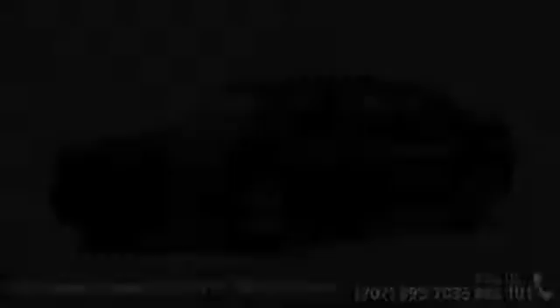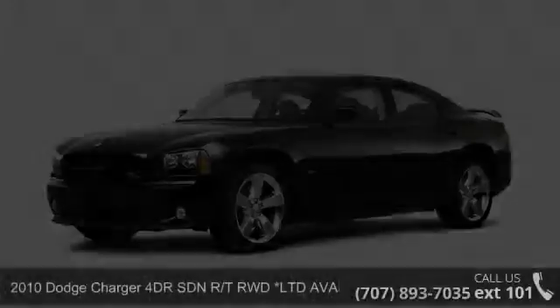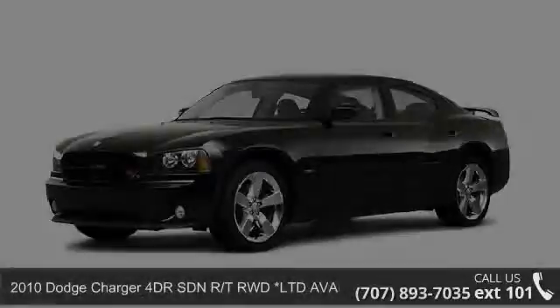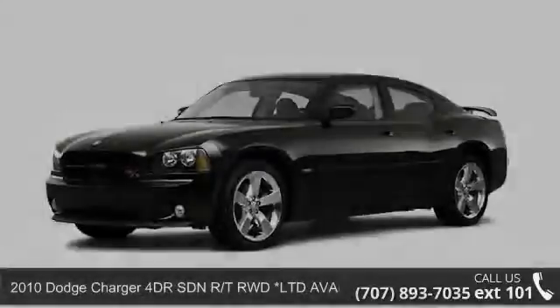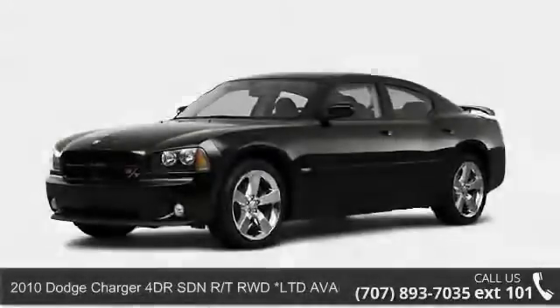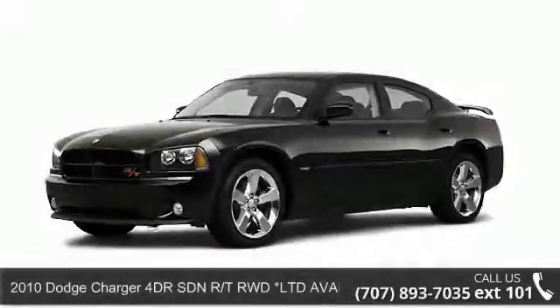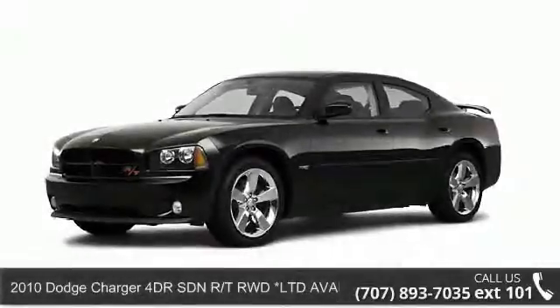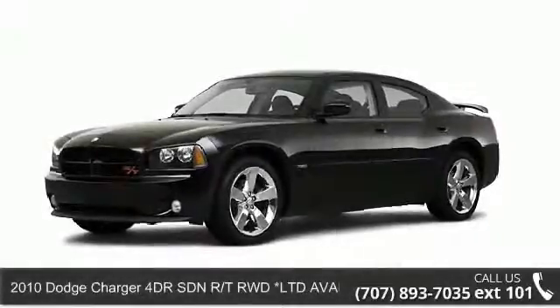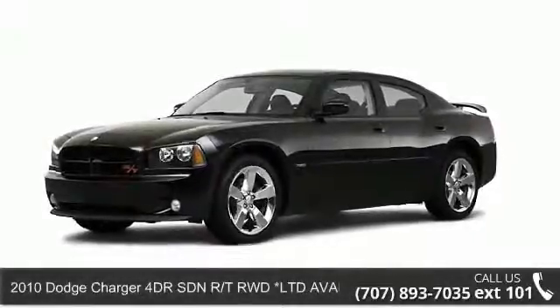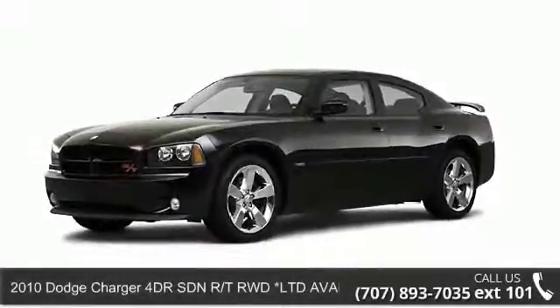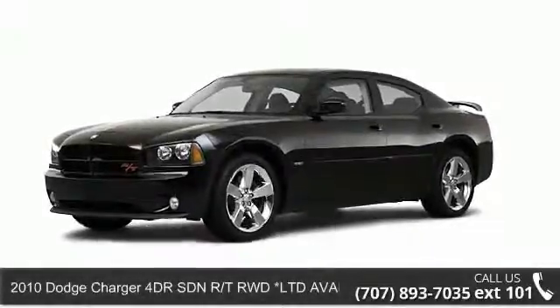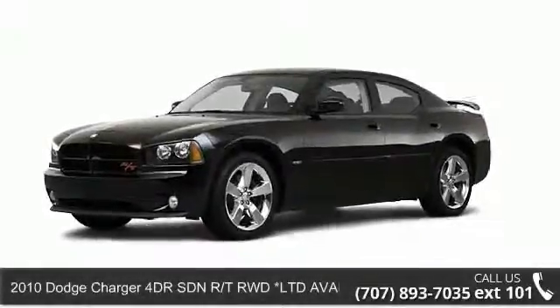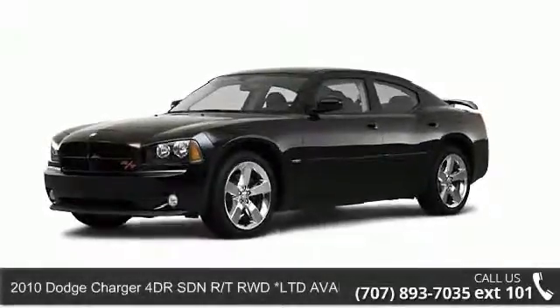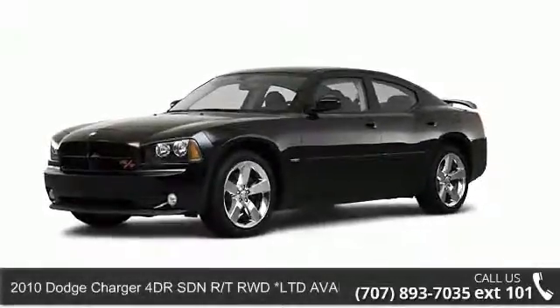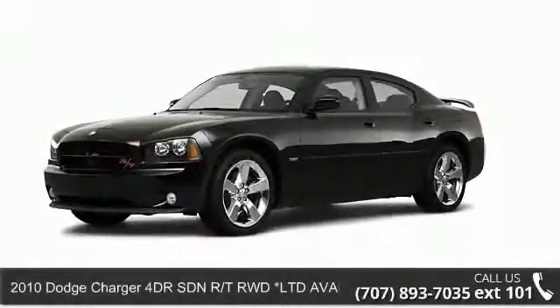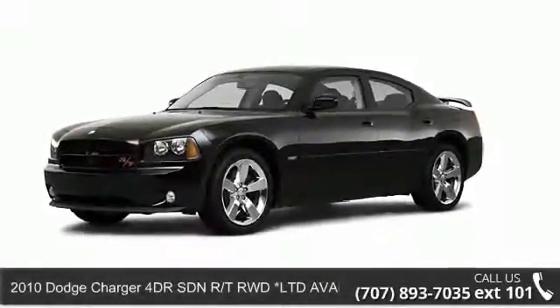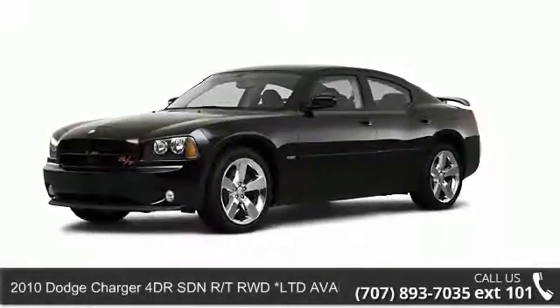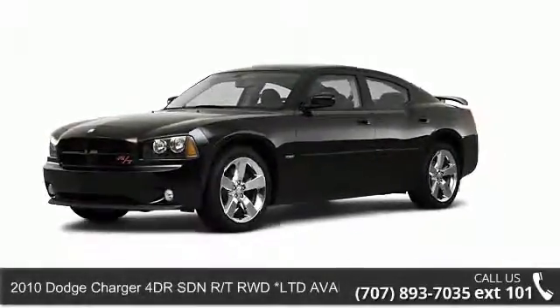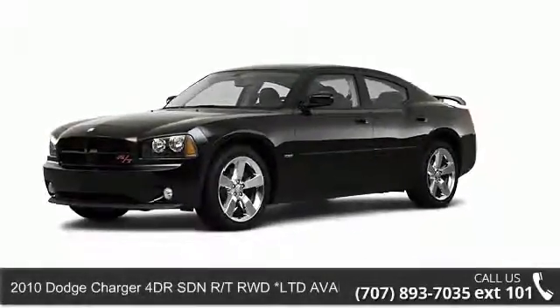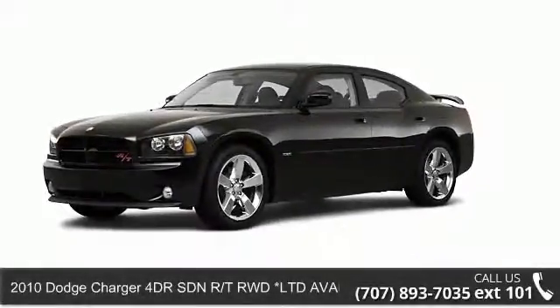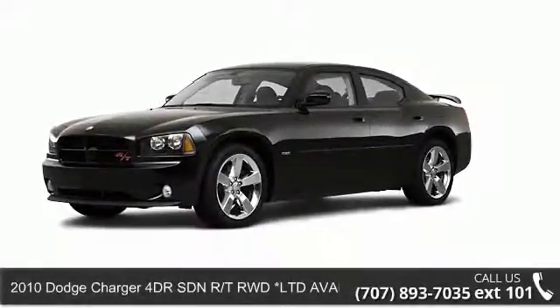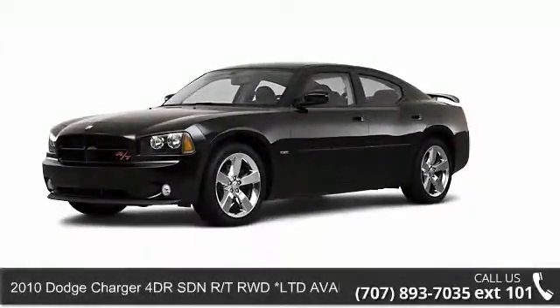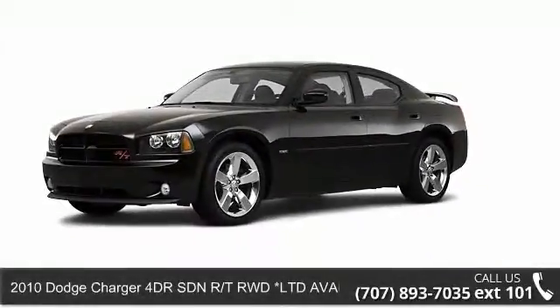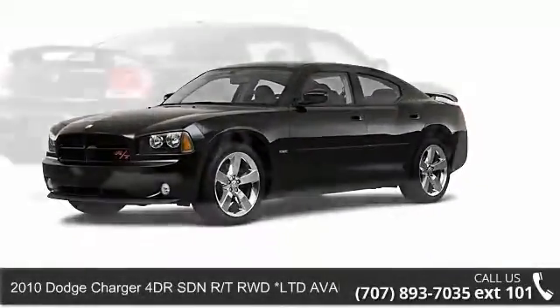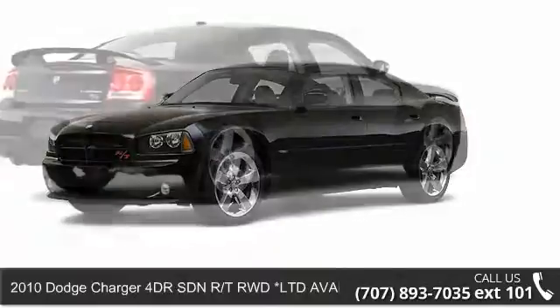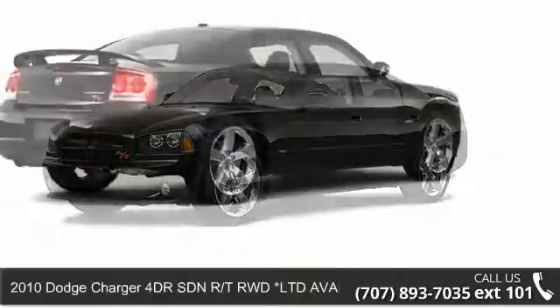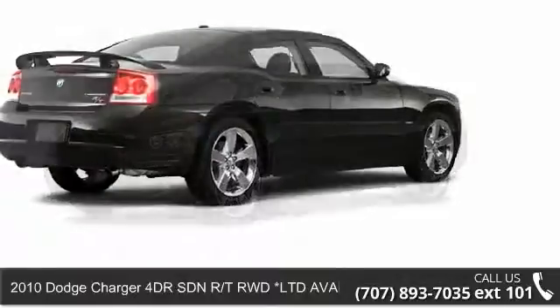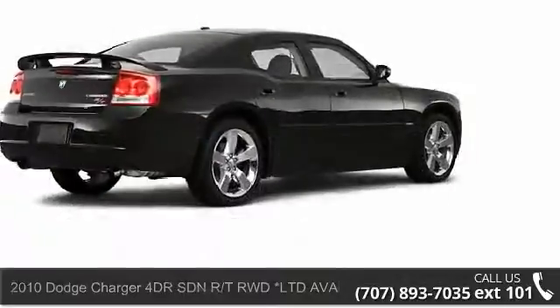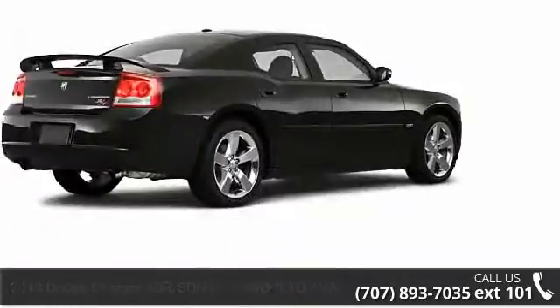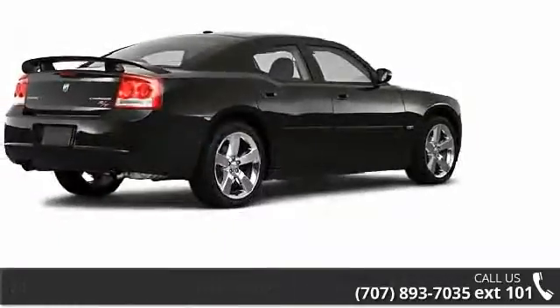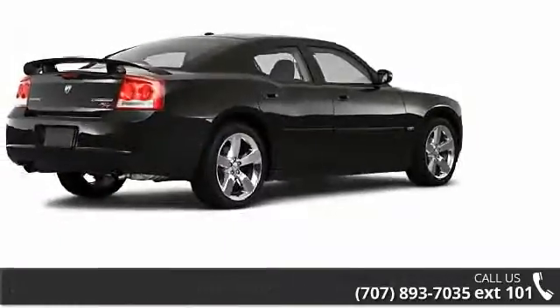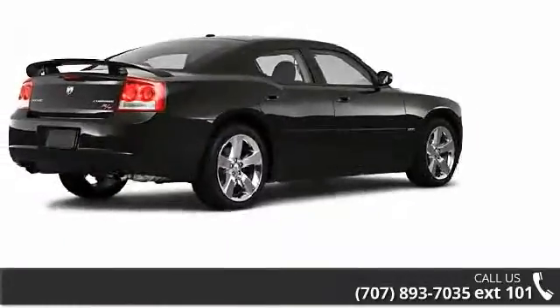Presenting the 2010 Dodge Charger. If you are looking for an automobile with great features, look no further.